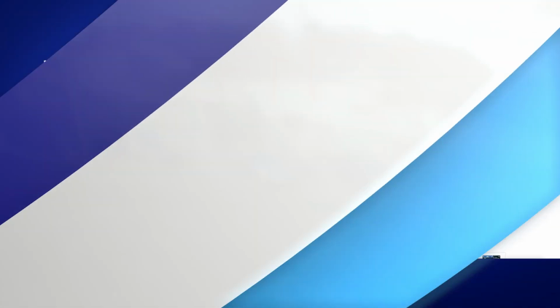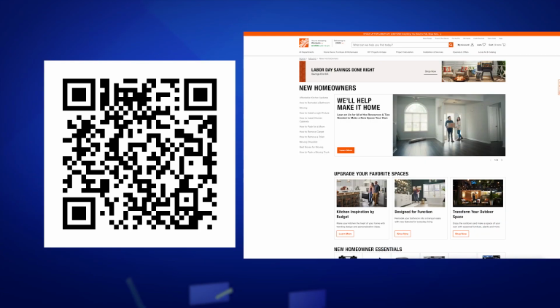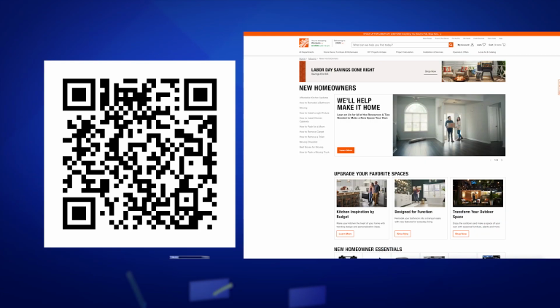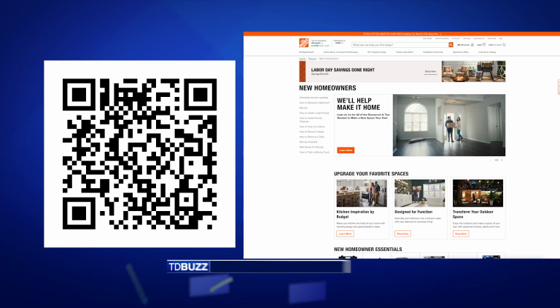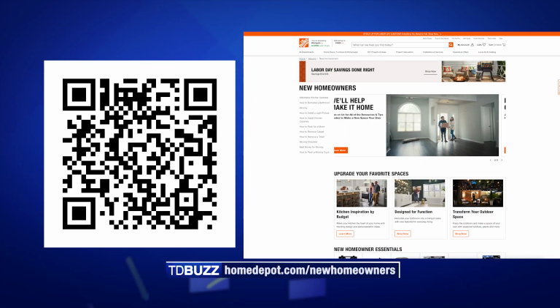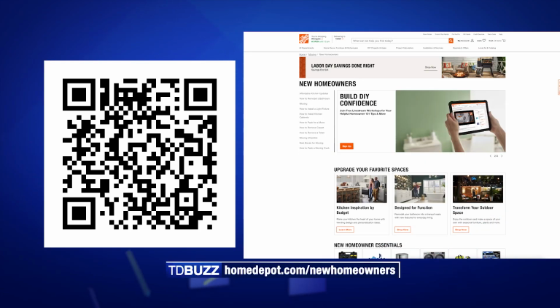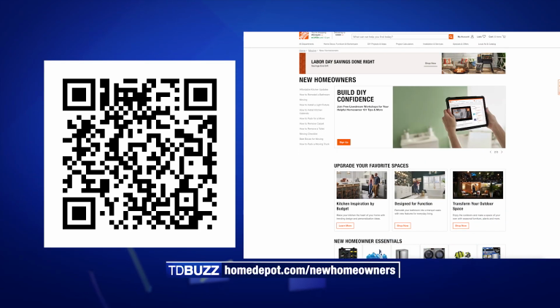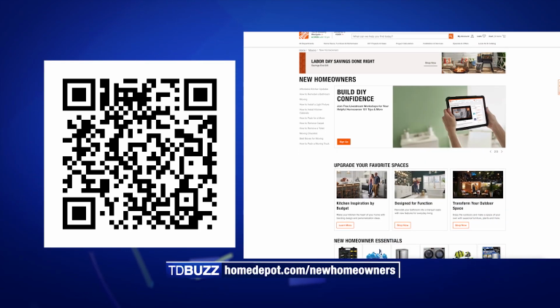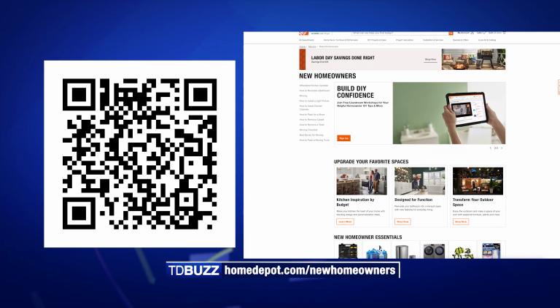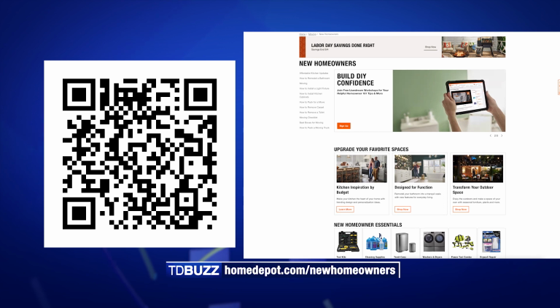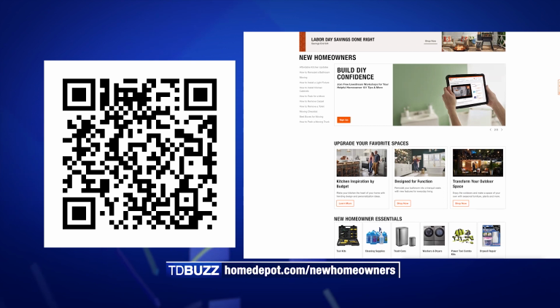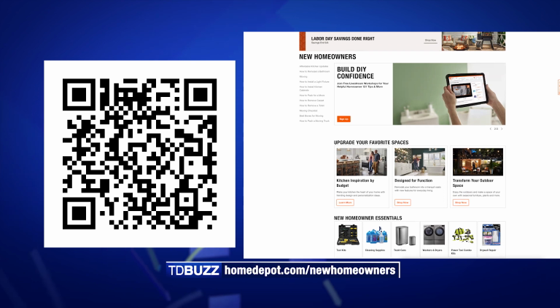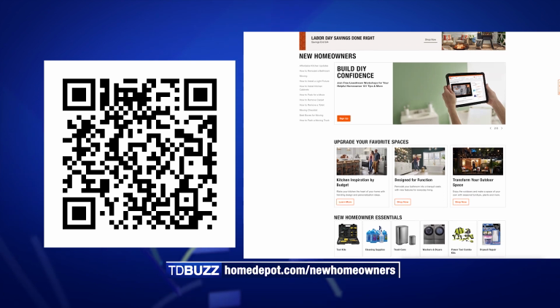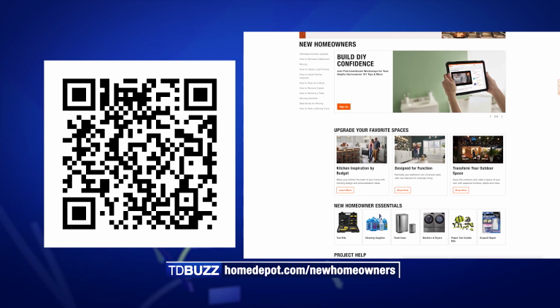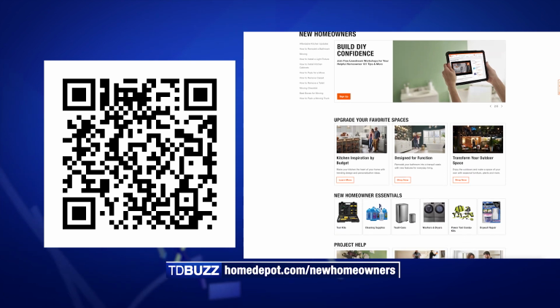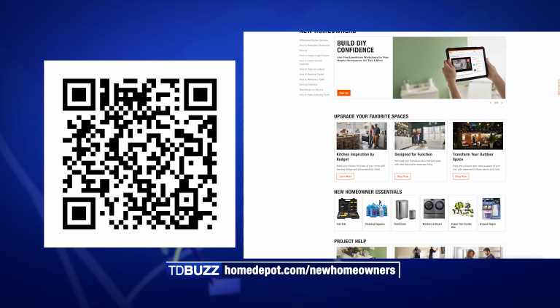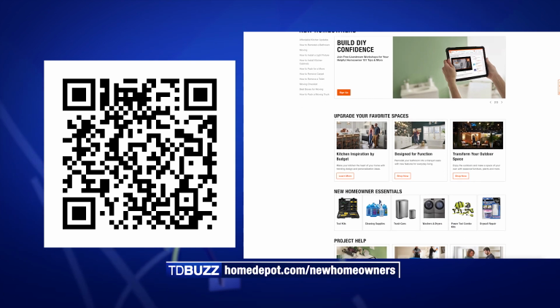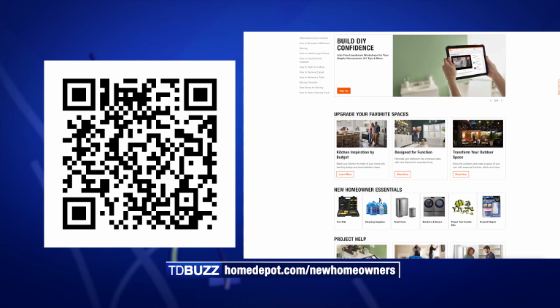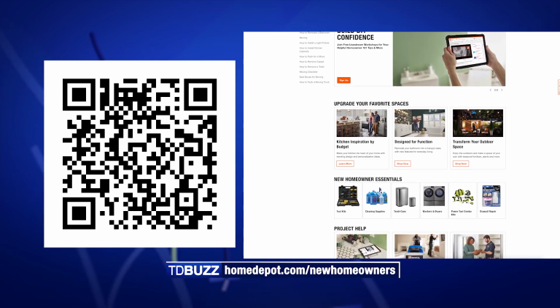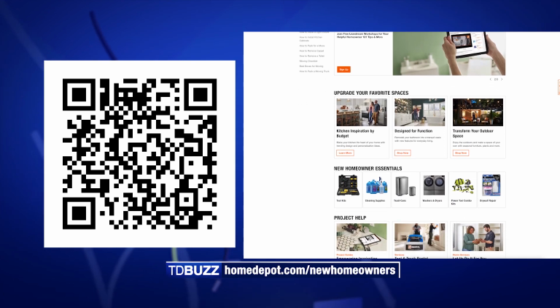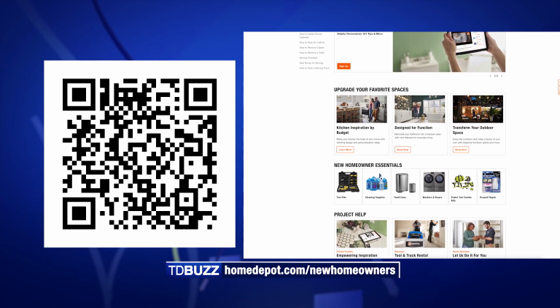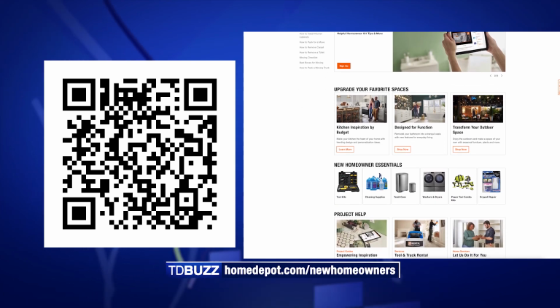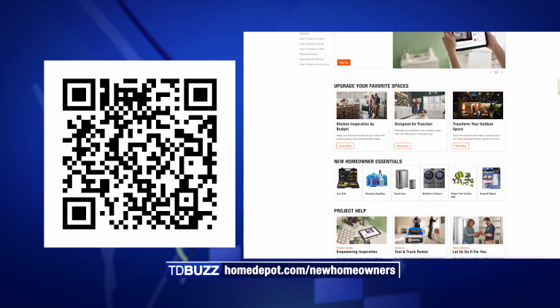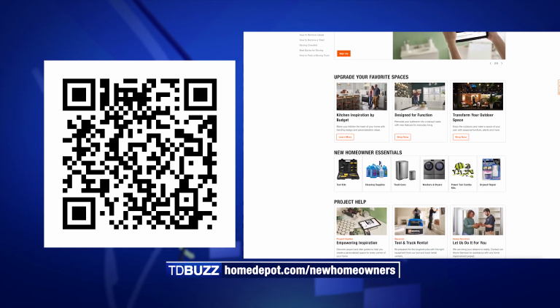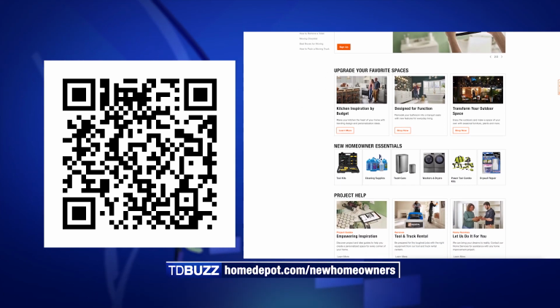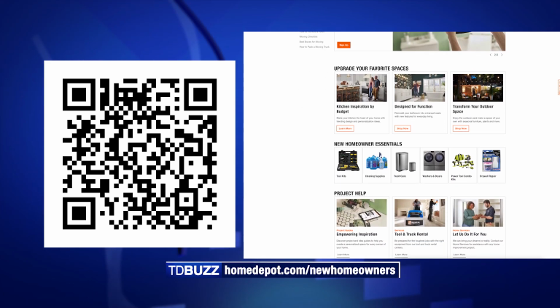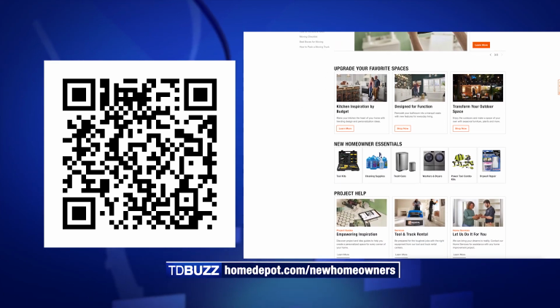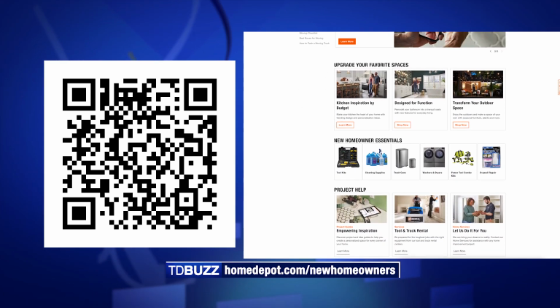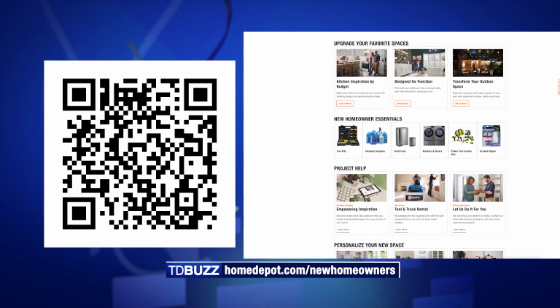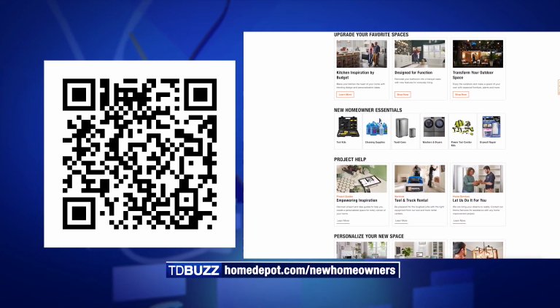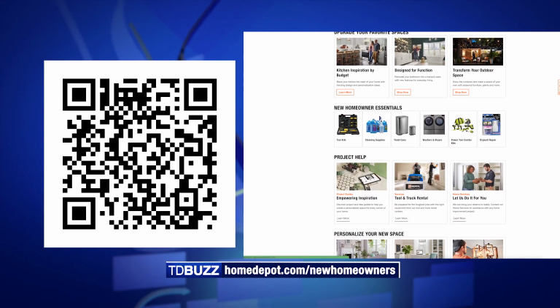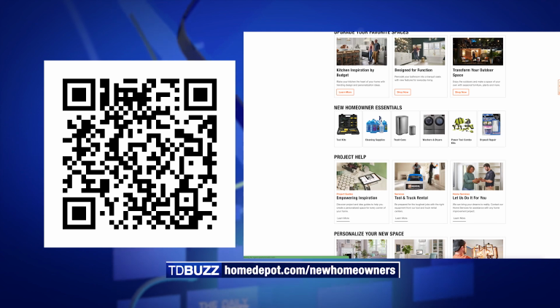Scan the QR code on your screen or head to homedepot.com/newhomeowners to get started.